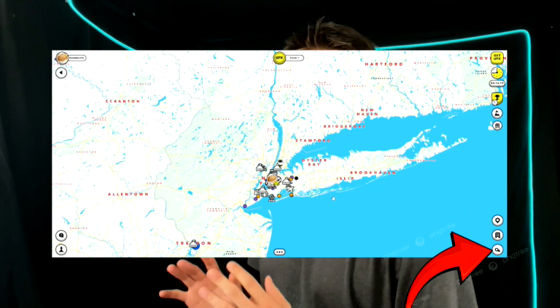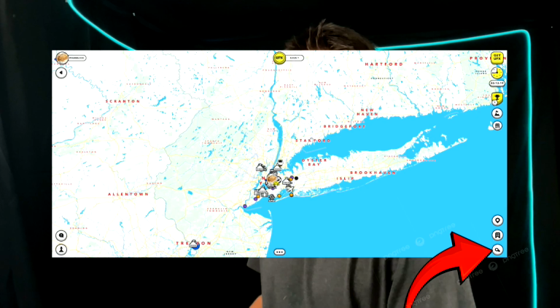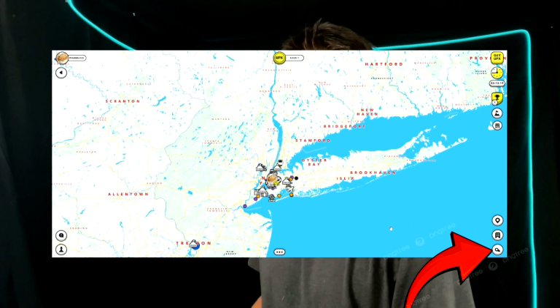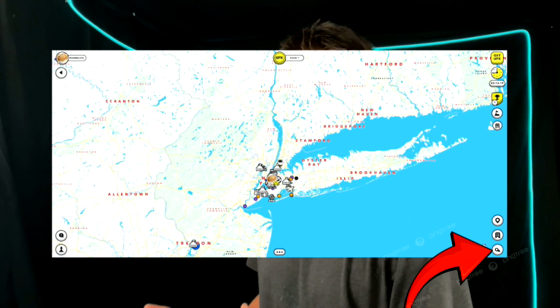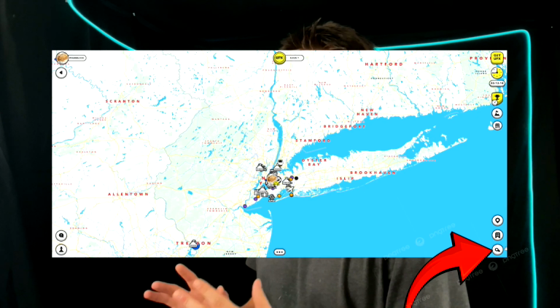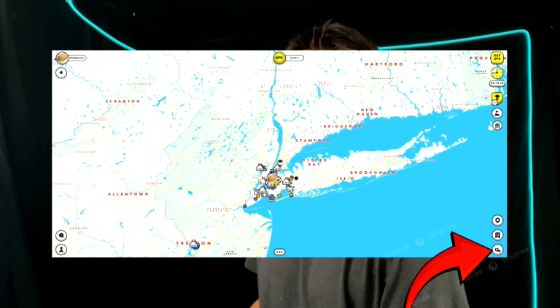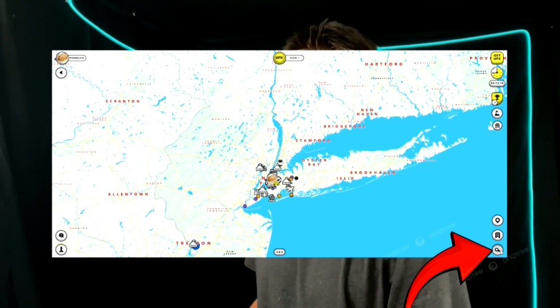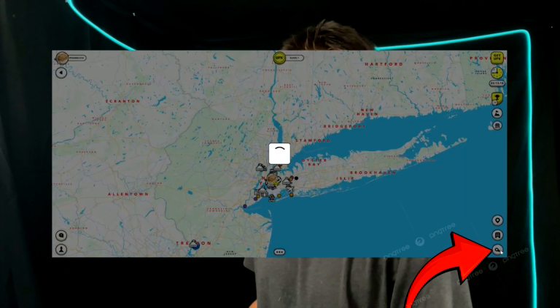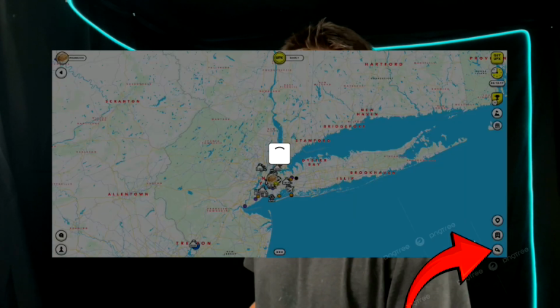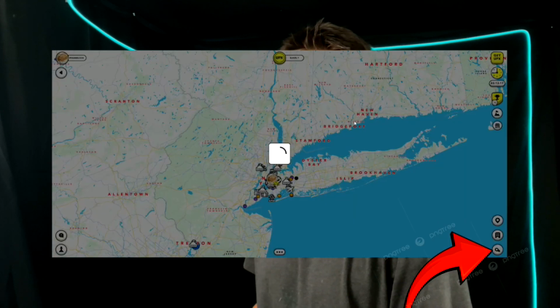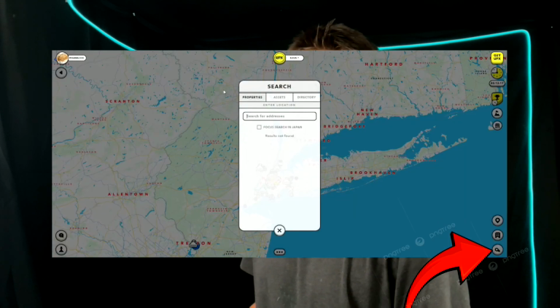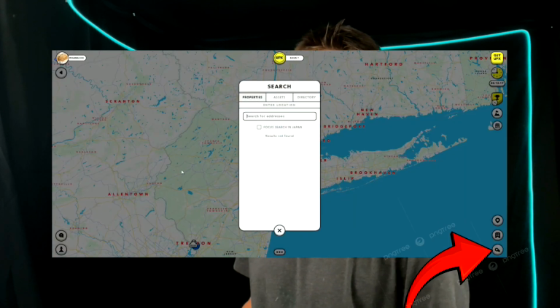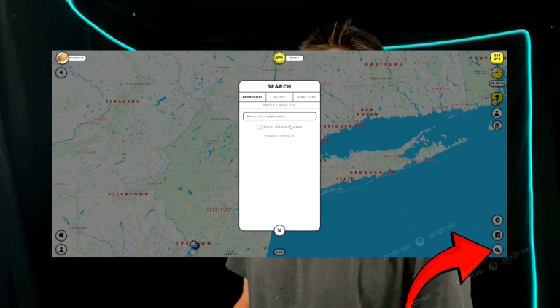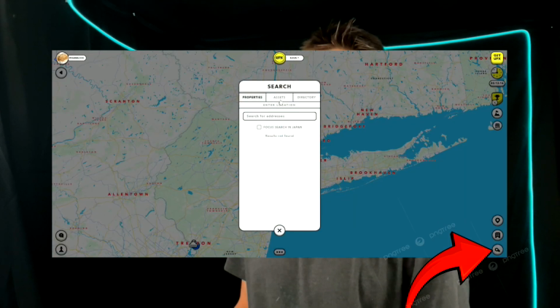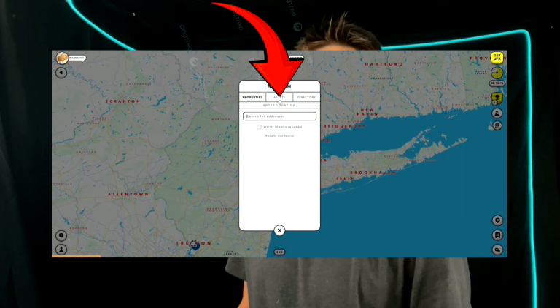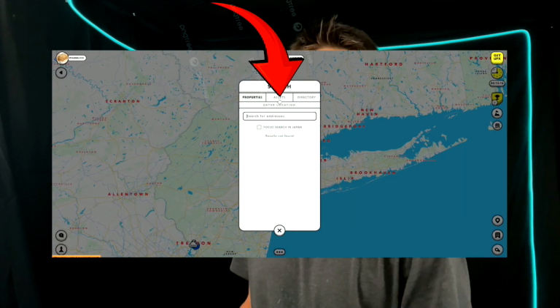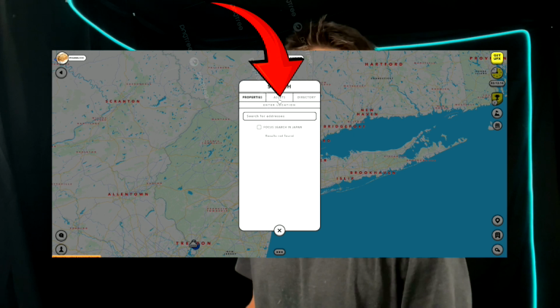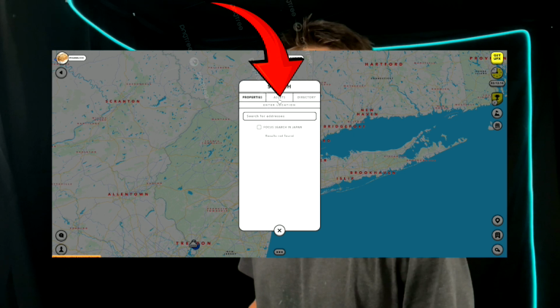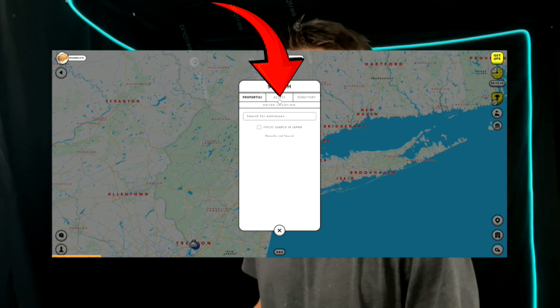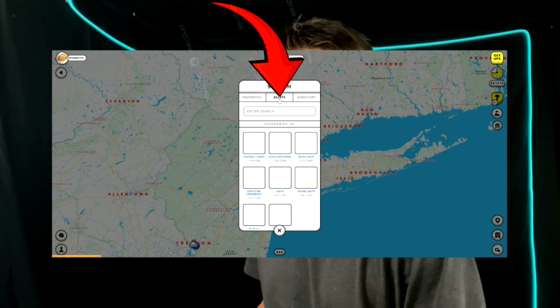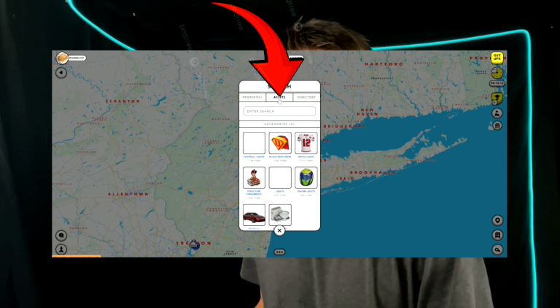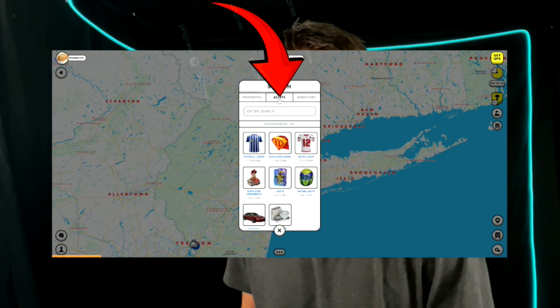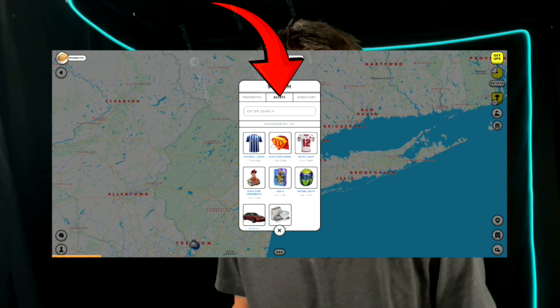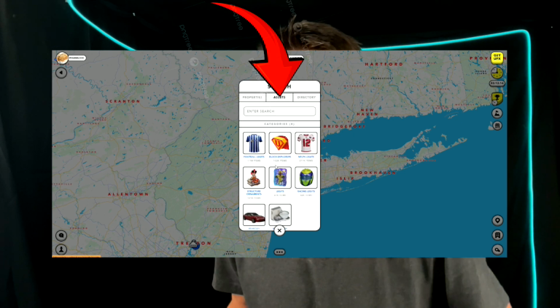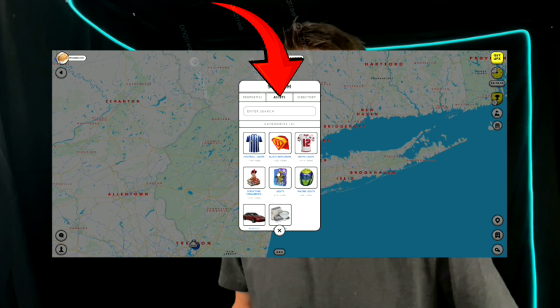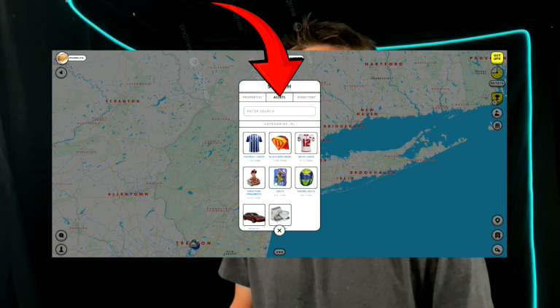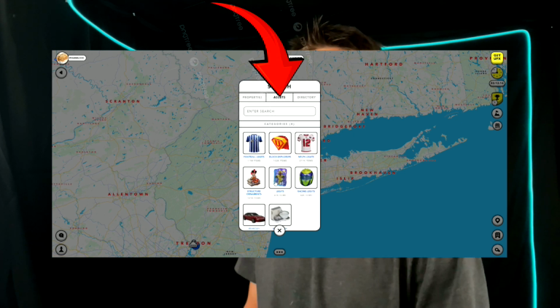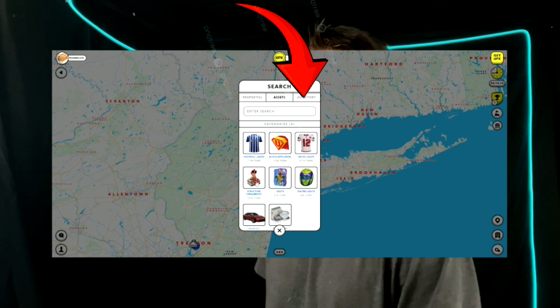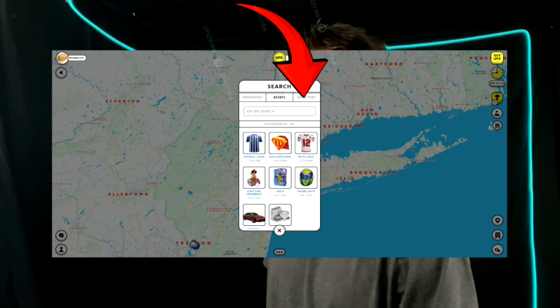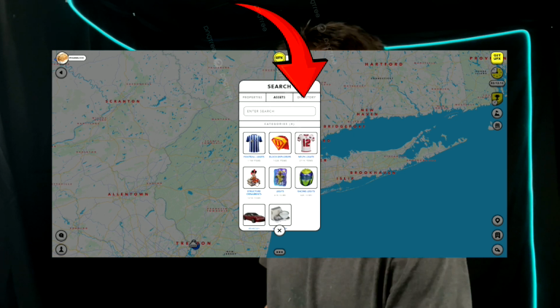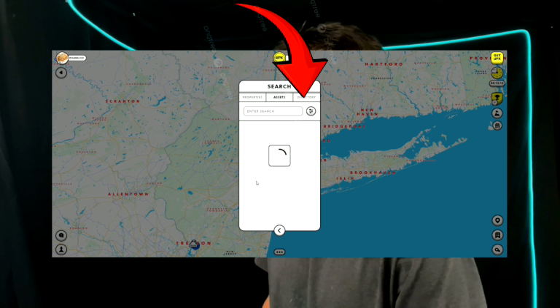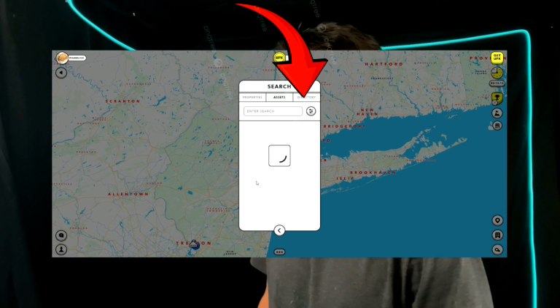The search button actually has way more than just properties. It's actually a full asset lookup tool in Upland. You can price check anything and you can find directories.